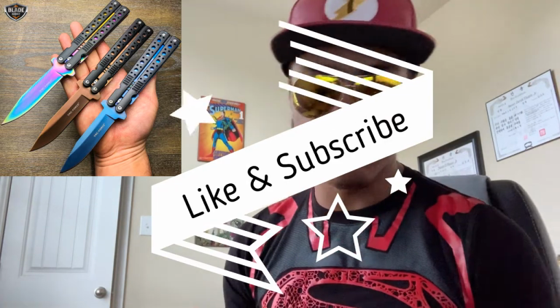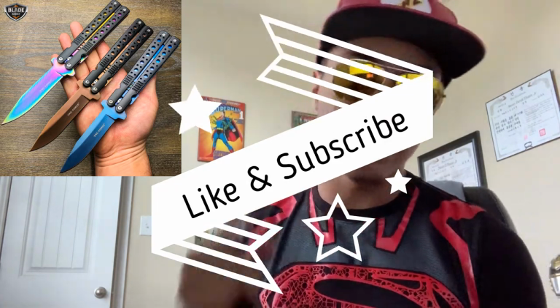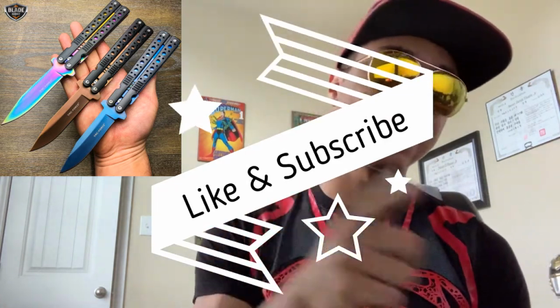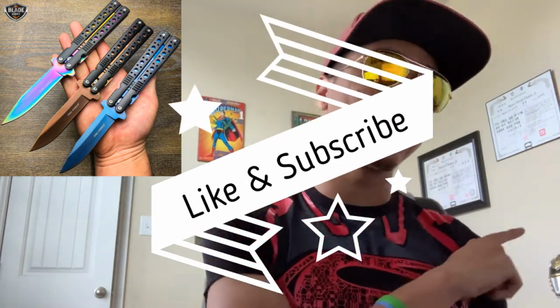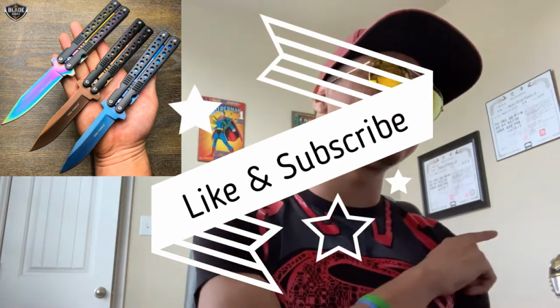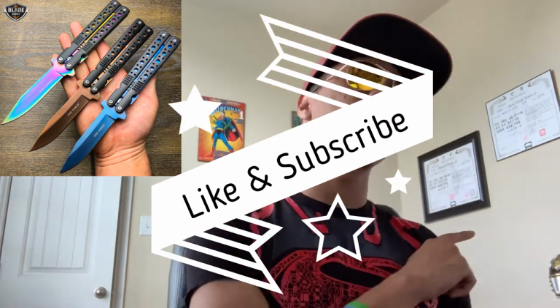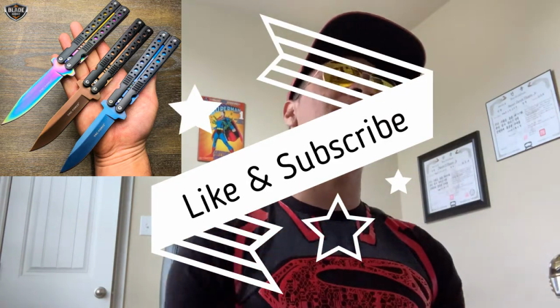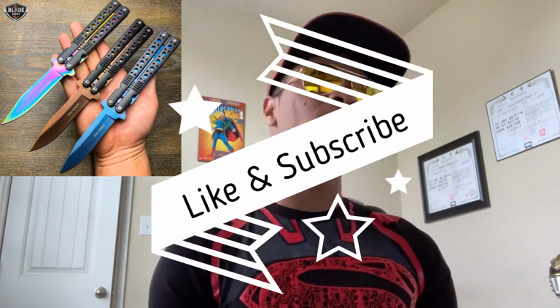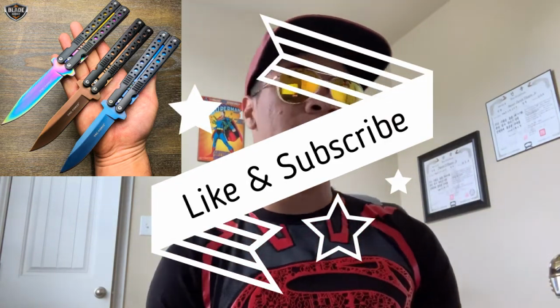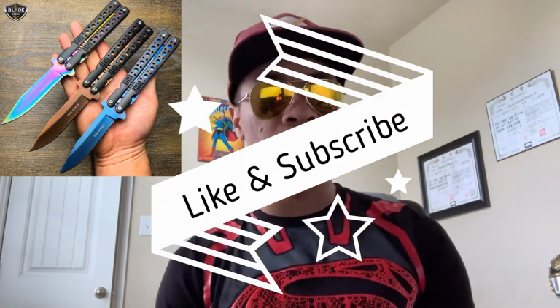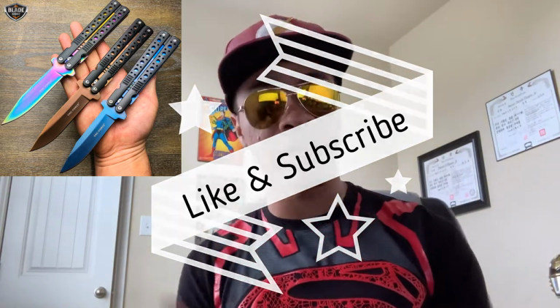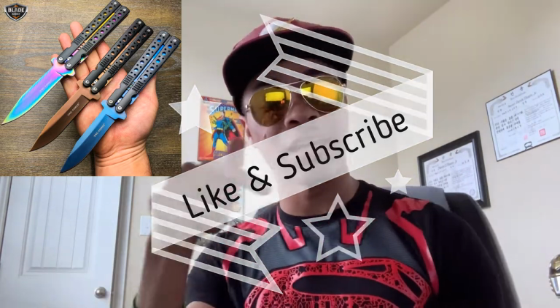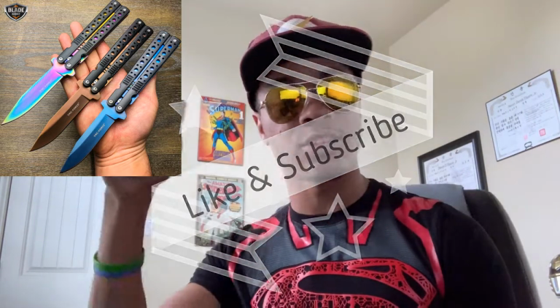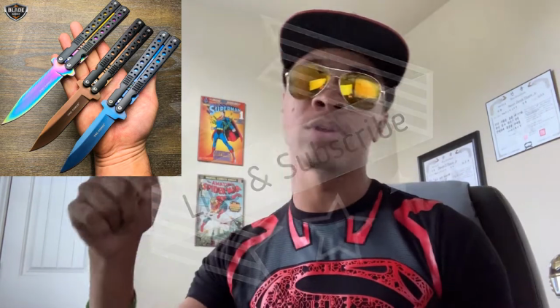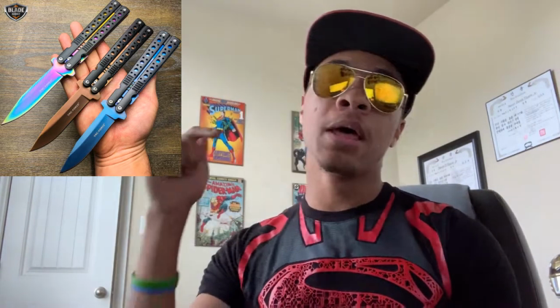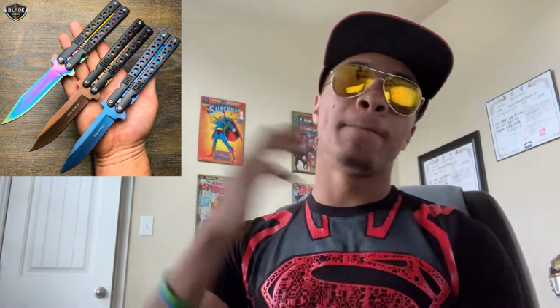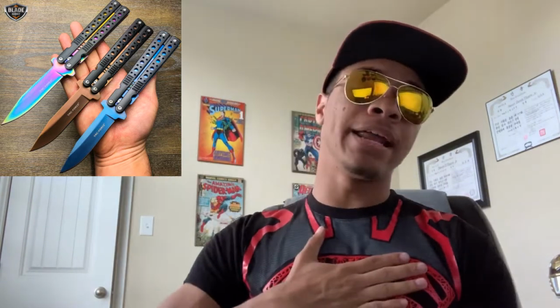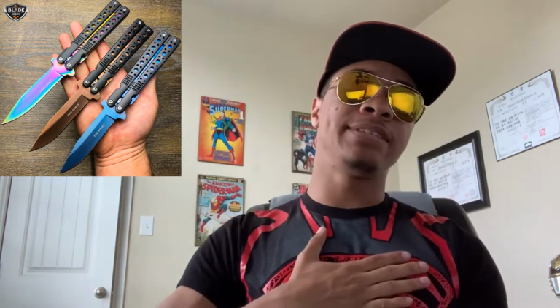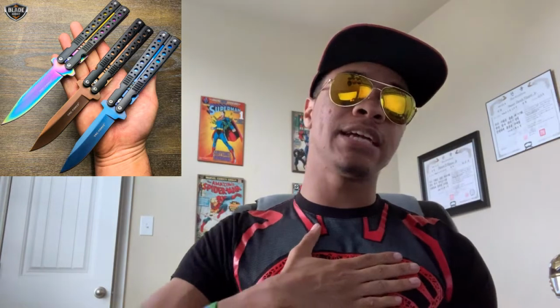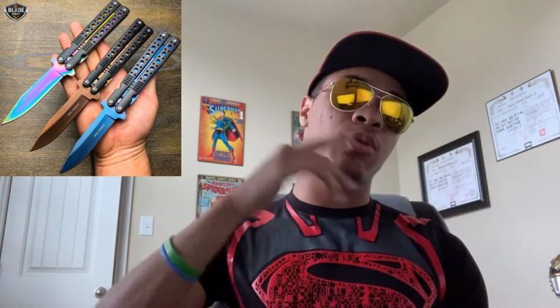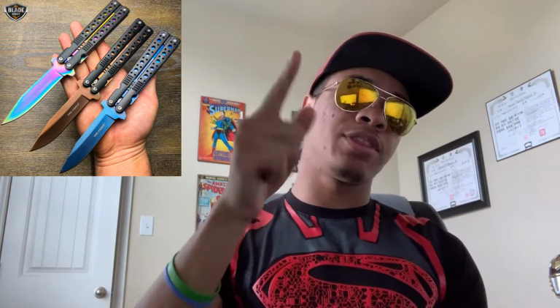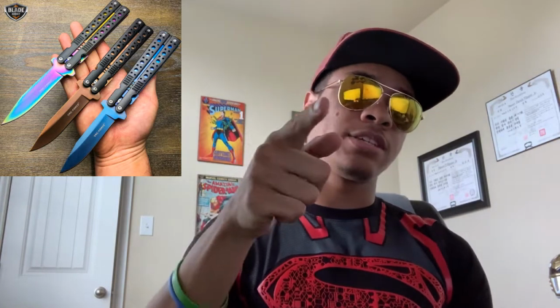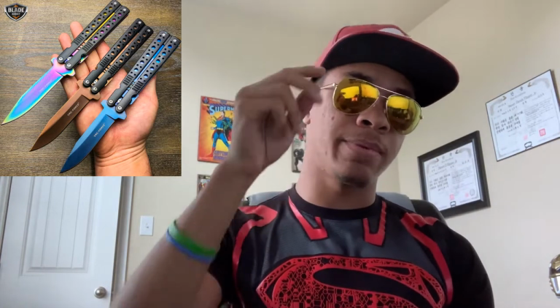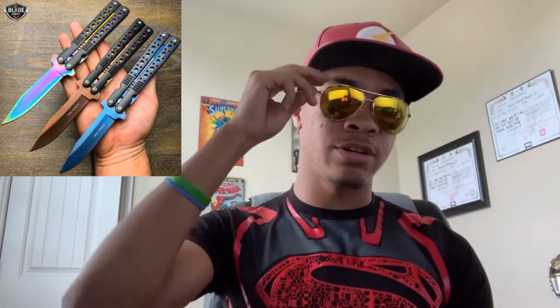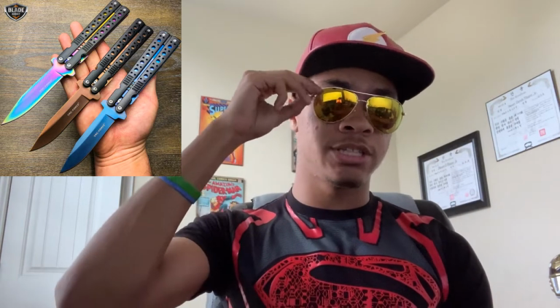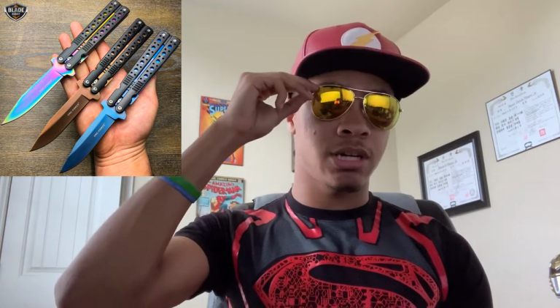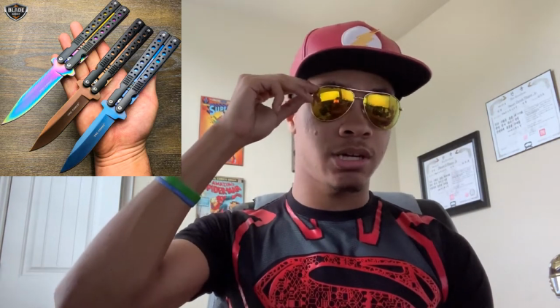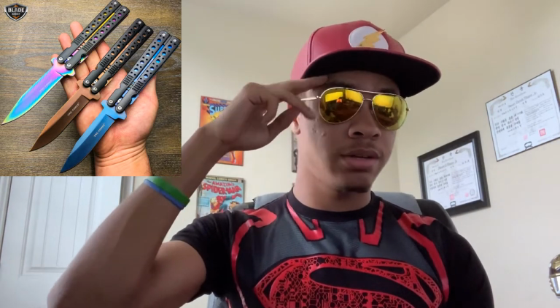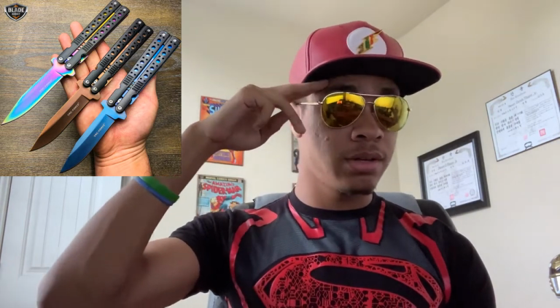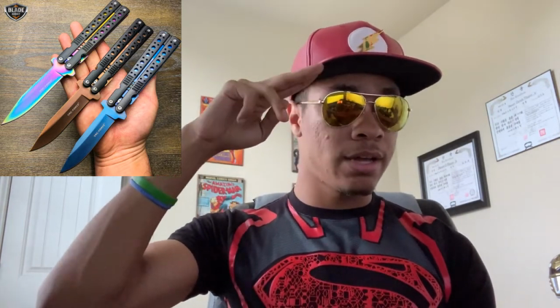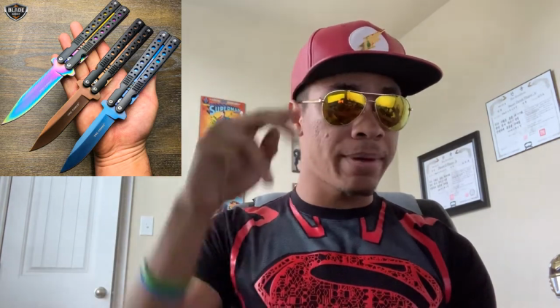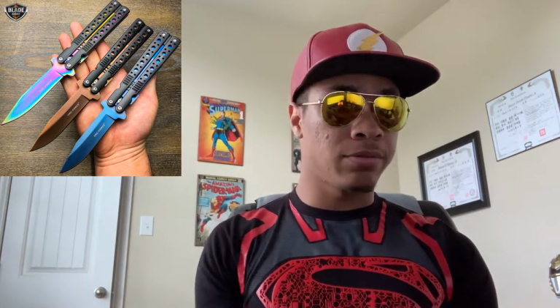Until next time, don't forget to like and subscribe if you want to see more videos like this one. My name is DJ More, this is the Modern Ninja, and I'm out.